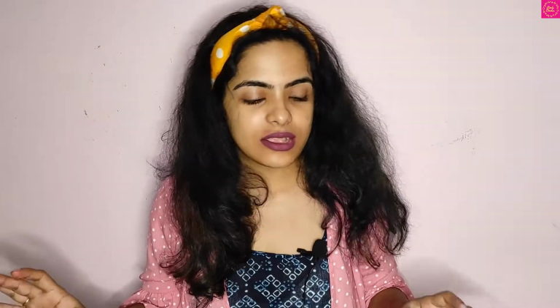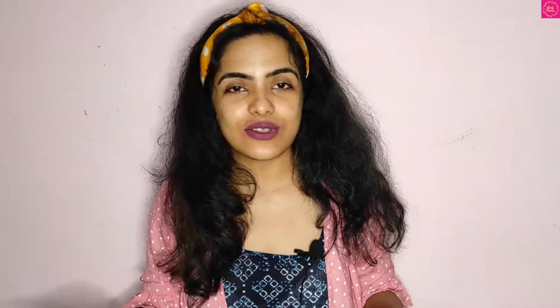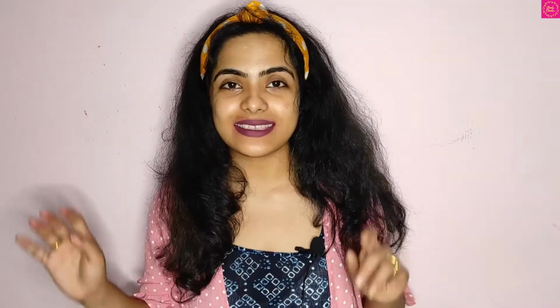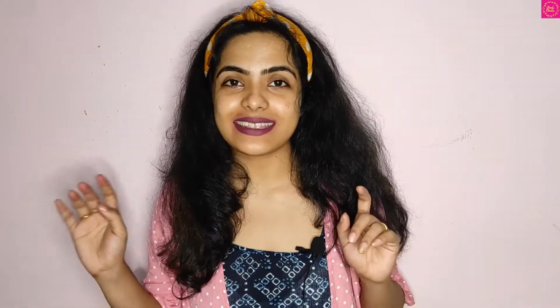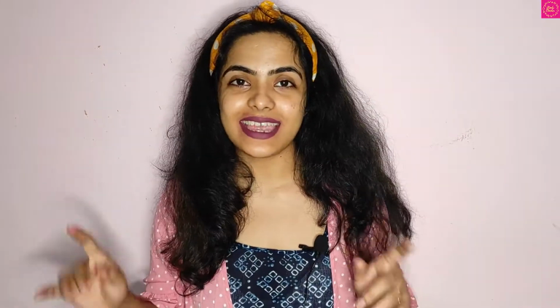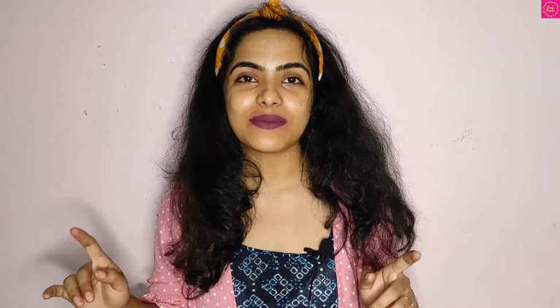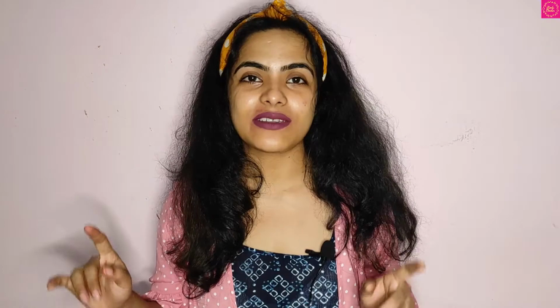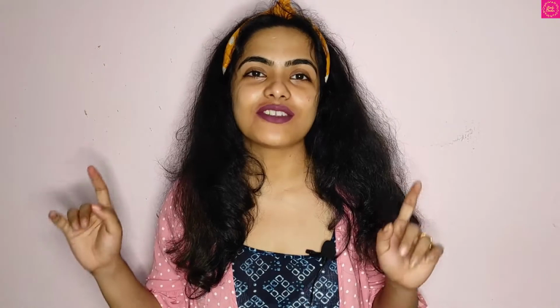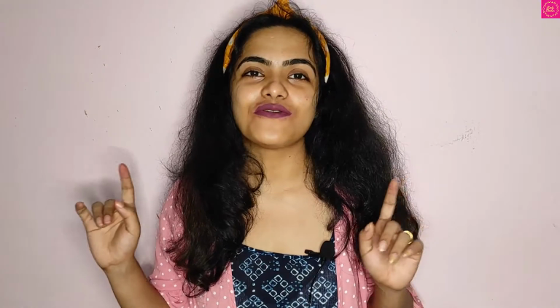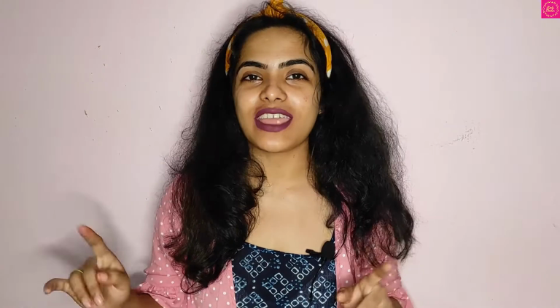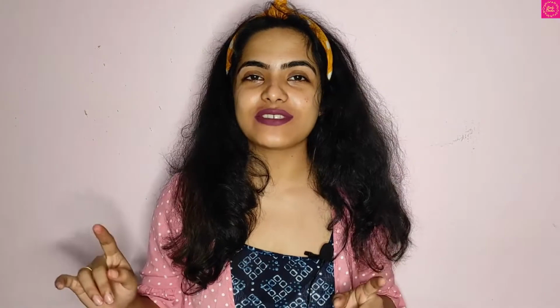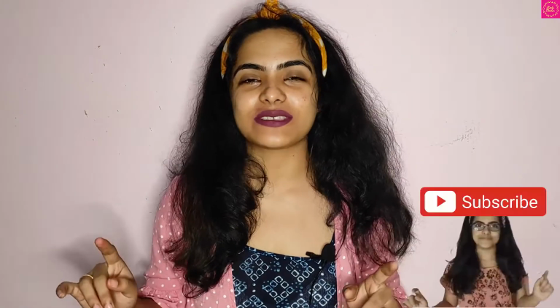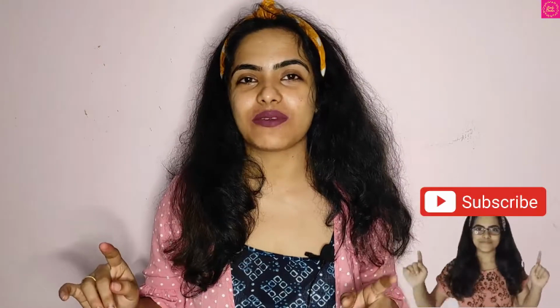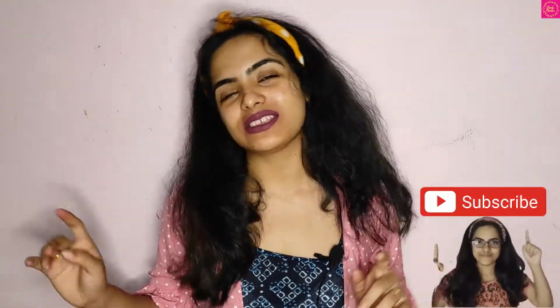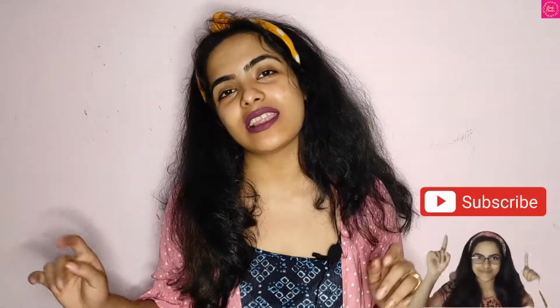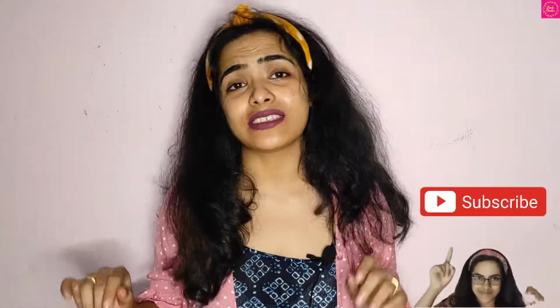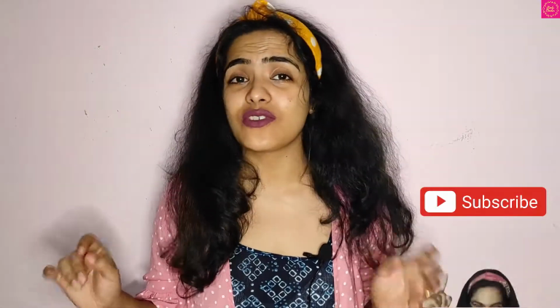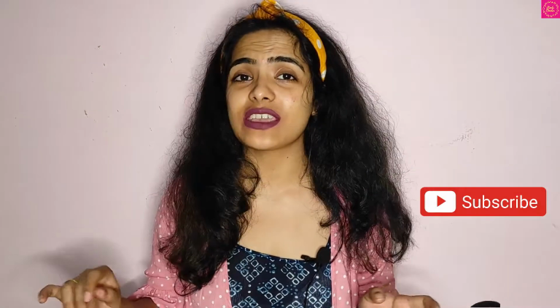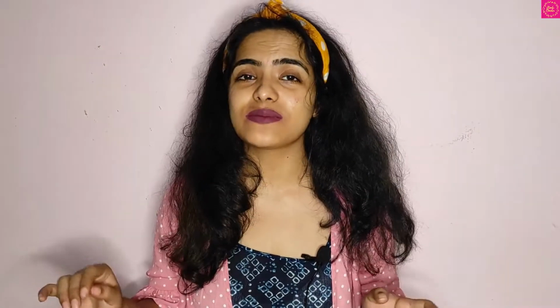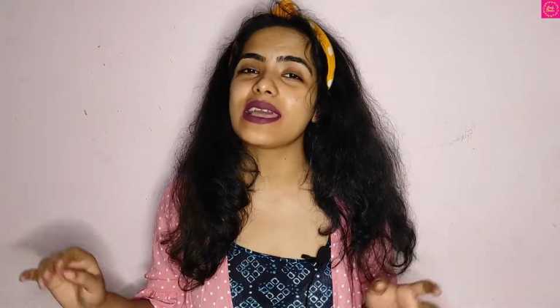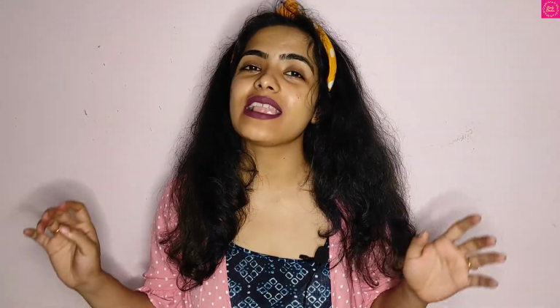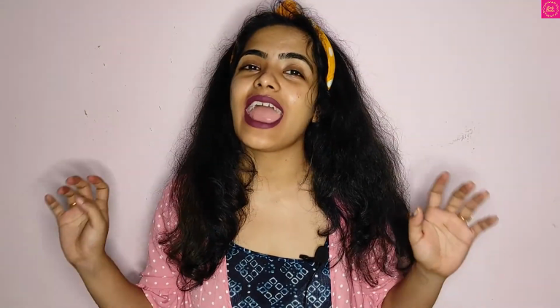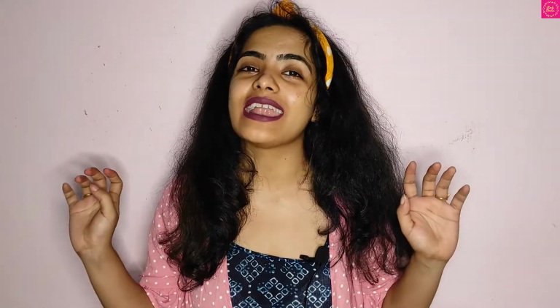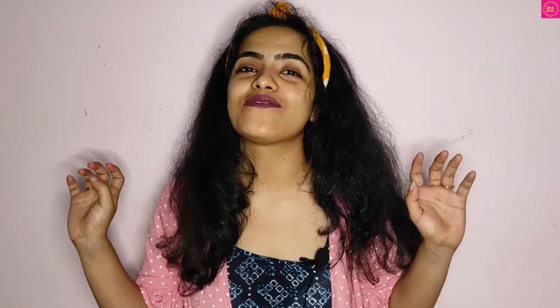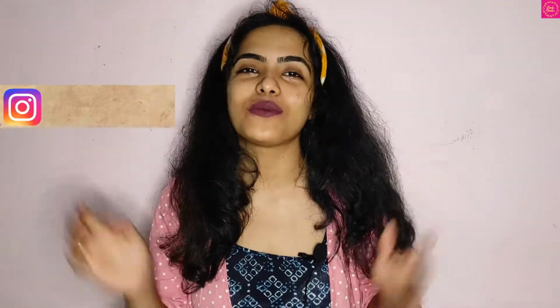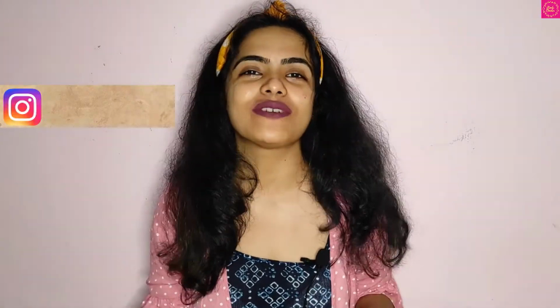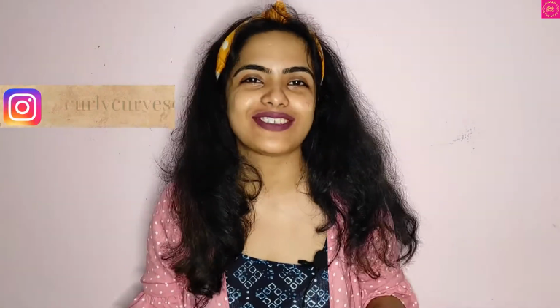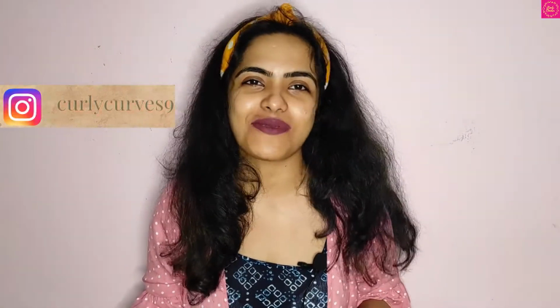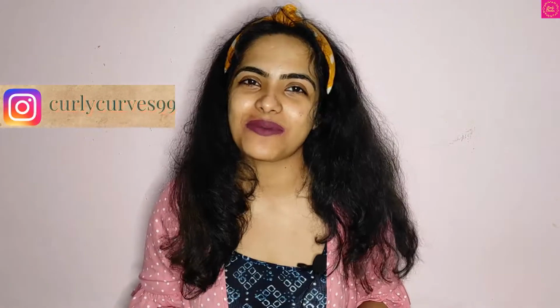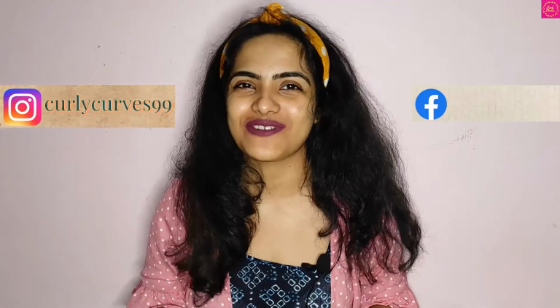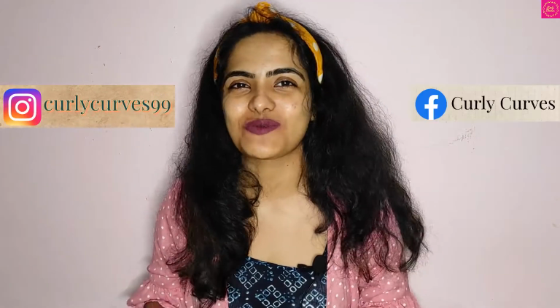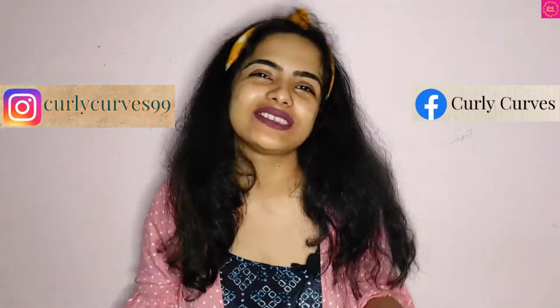So let's get started, but don't forget to subscribe to my channel, hit the notification bell, and follow me on Instagram.